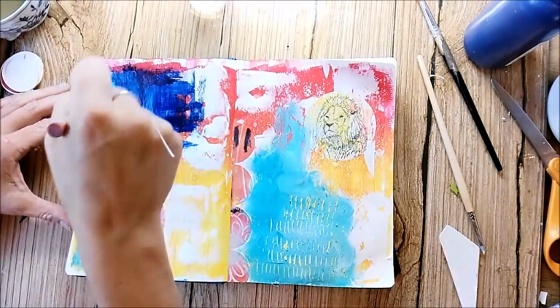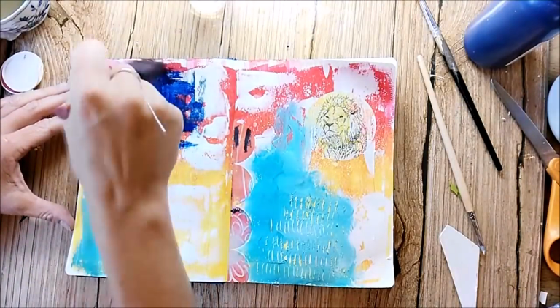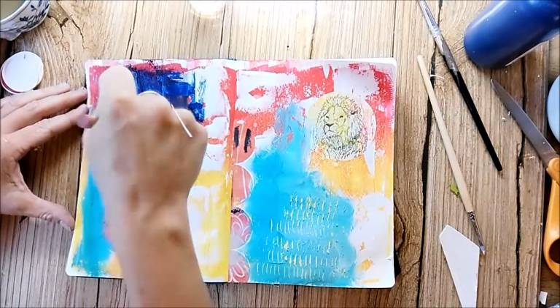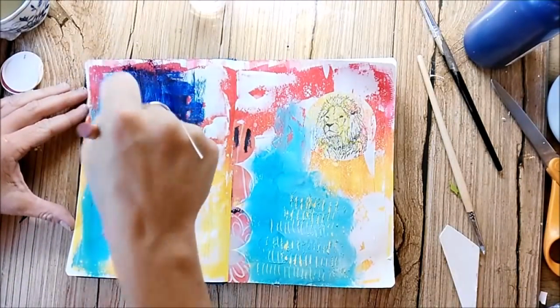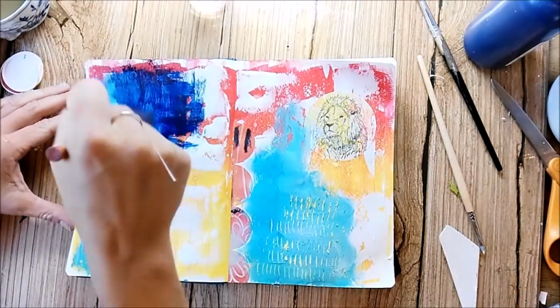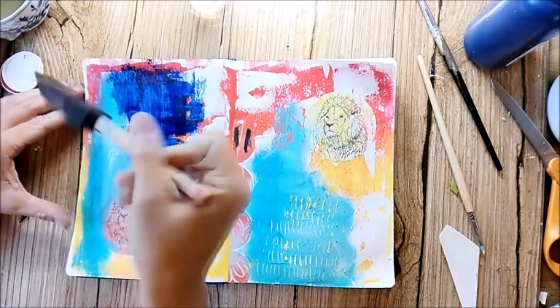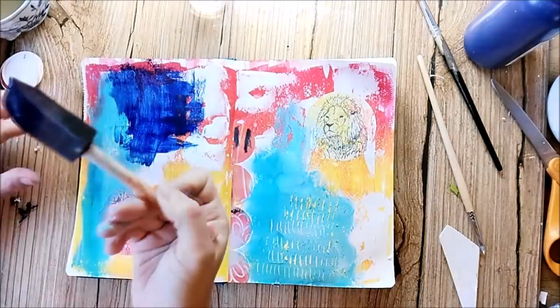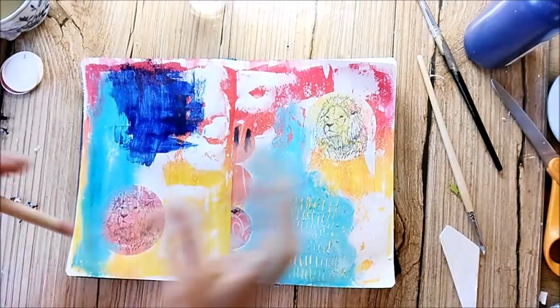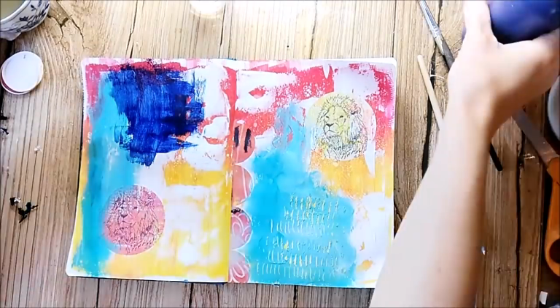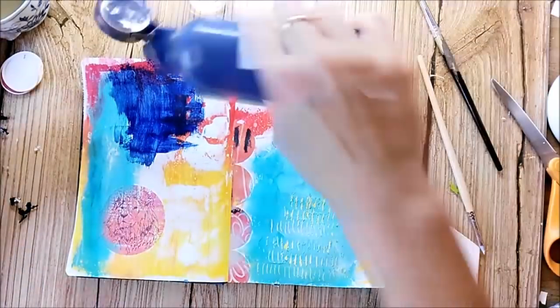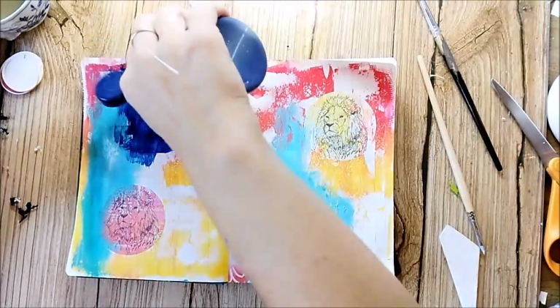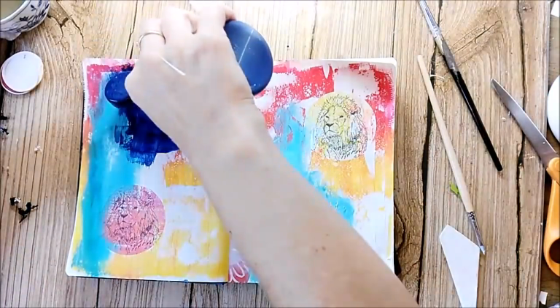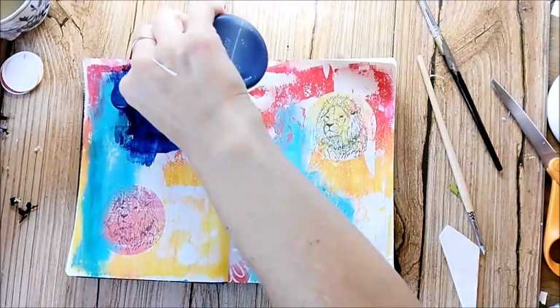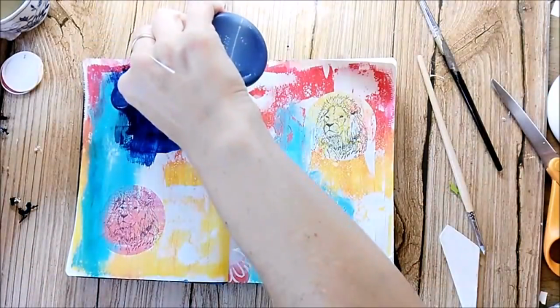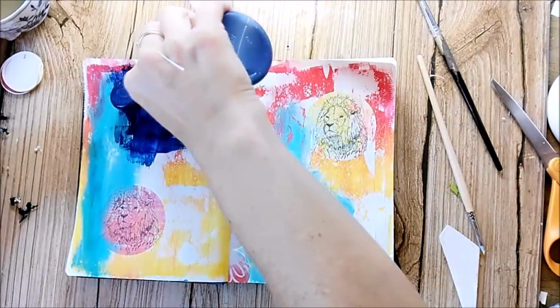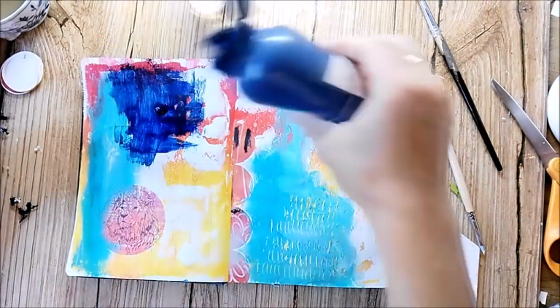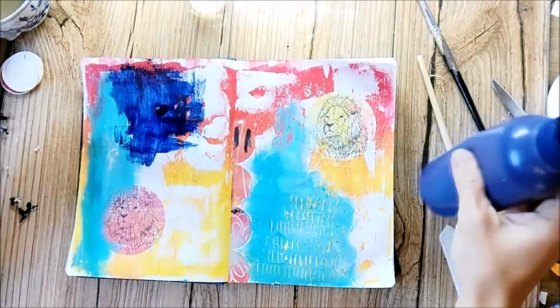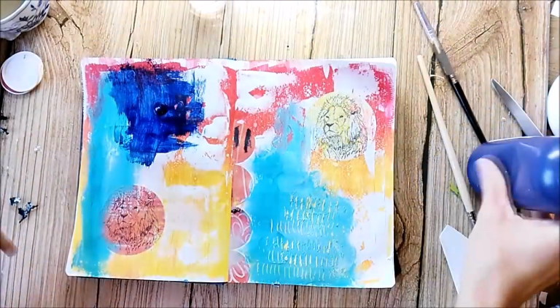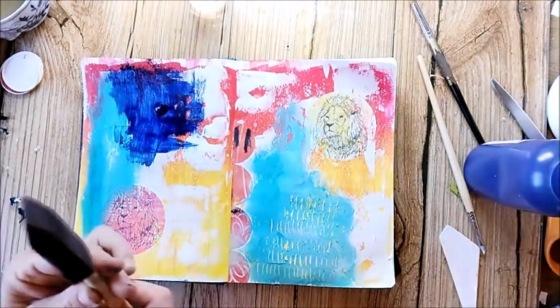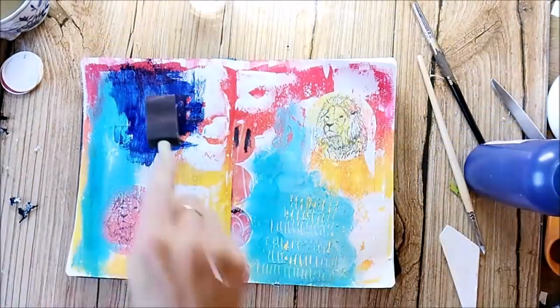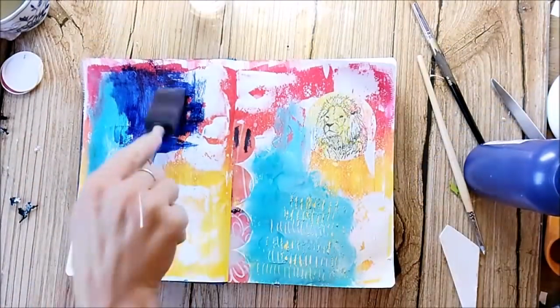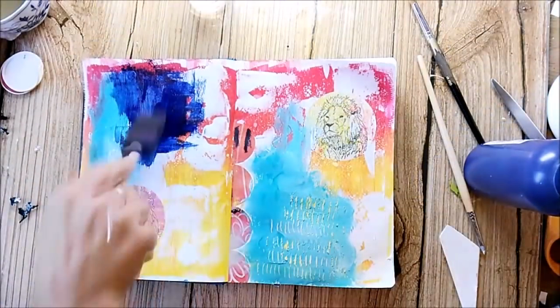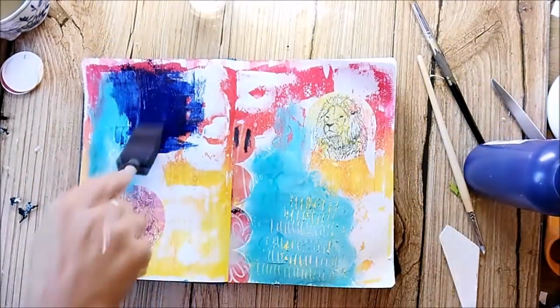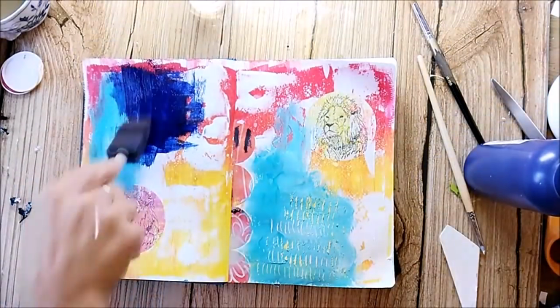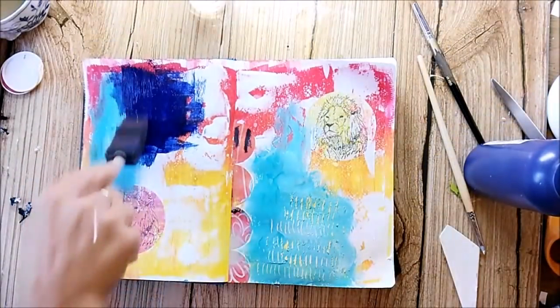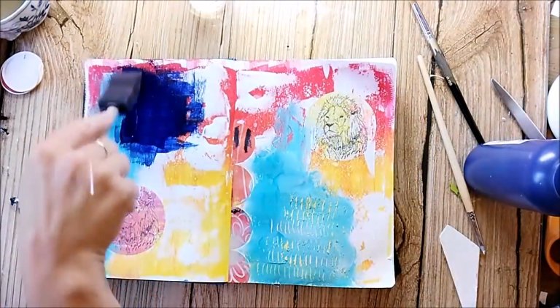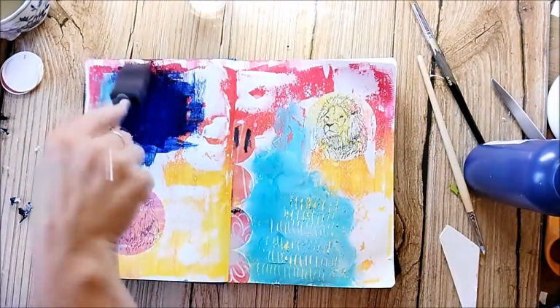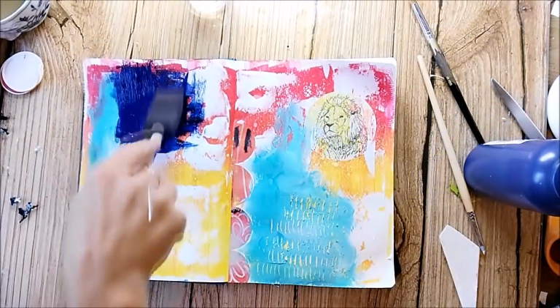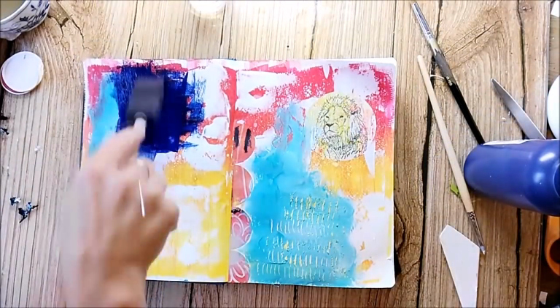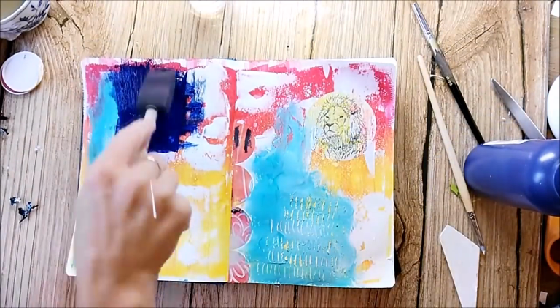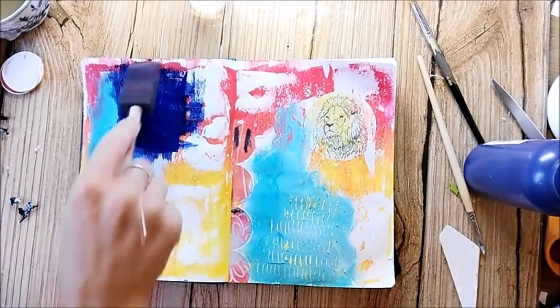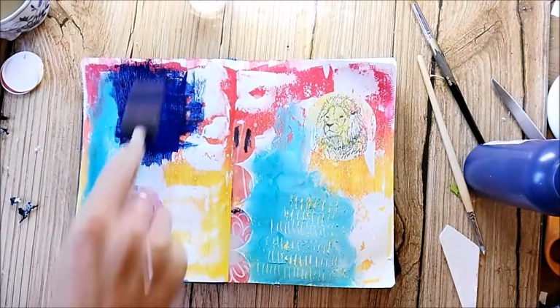So I can use this technique later on a canvas, probably when I like the result.